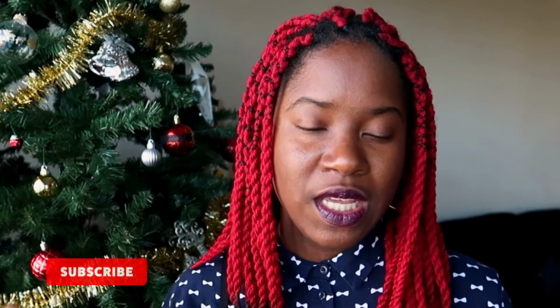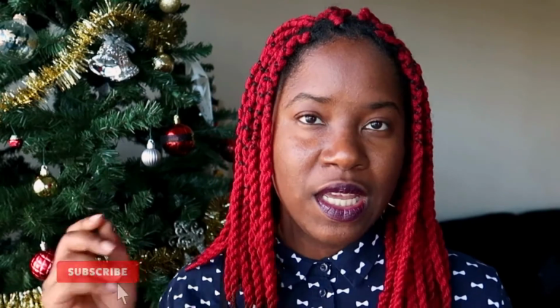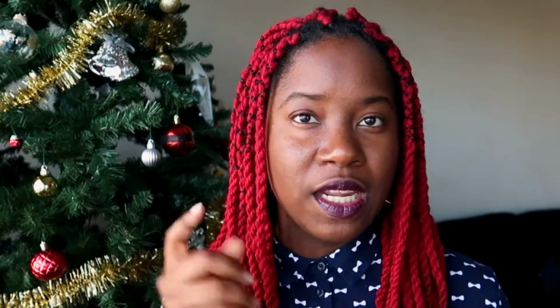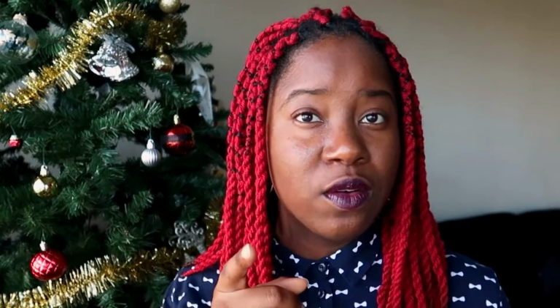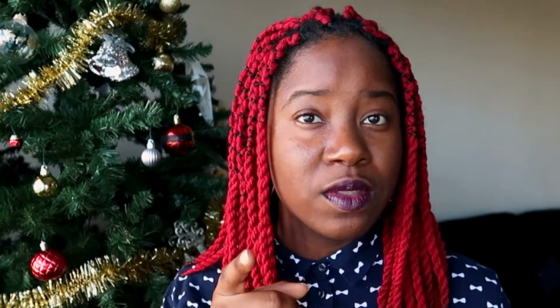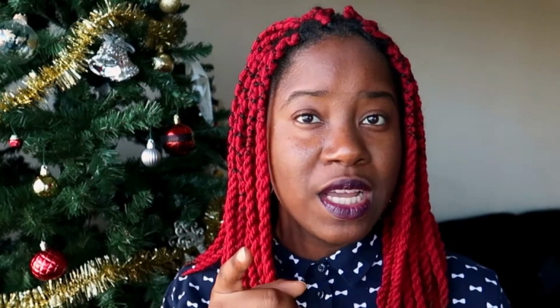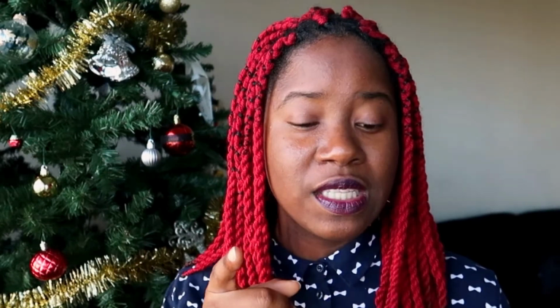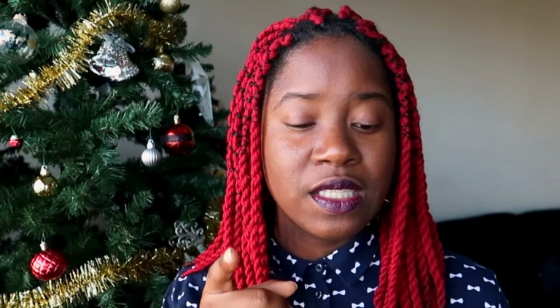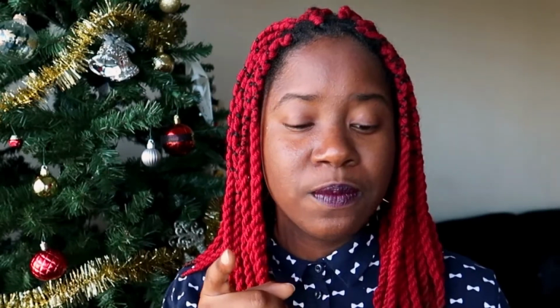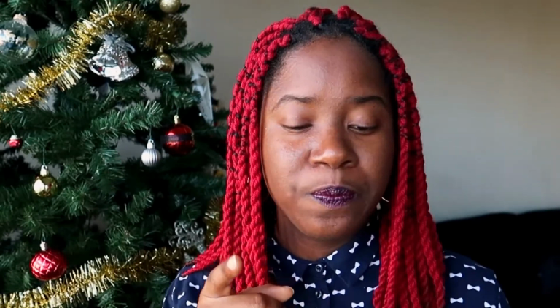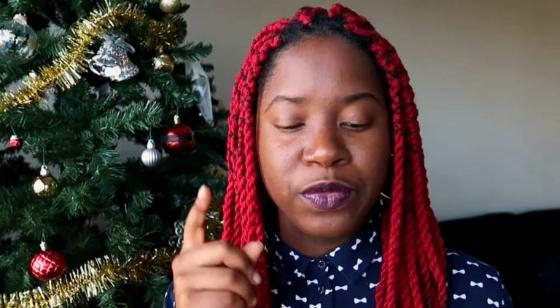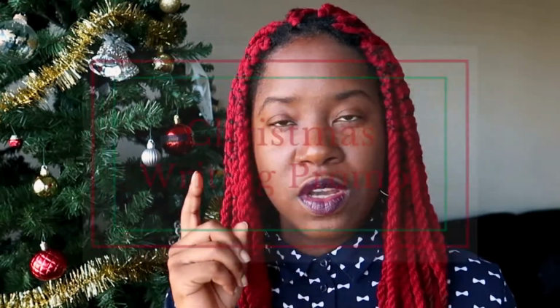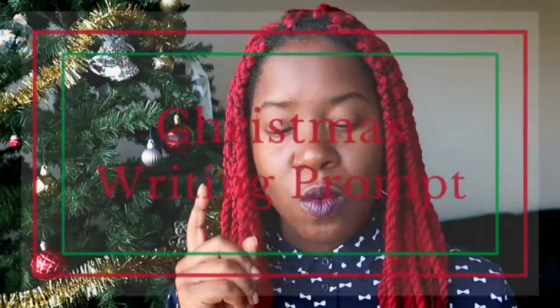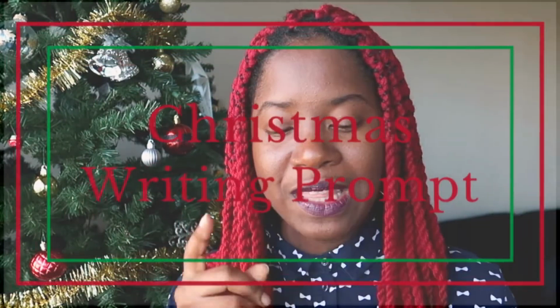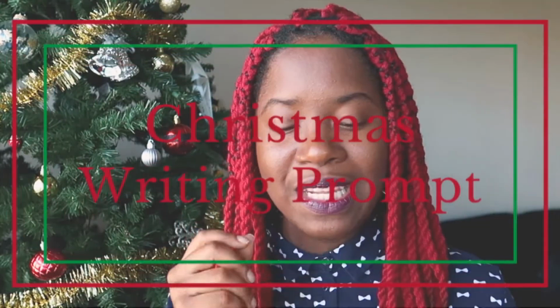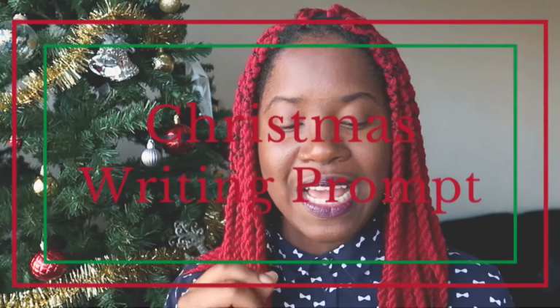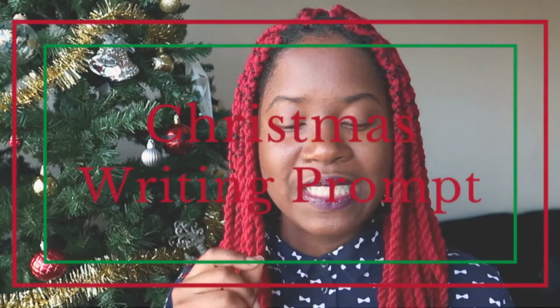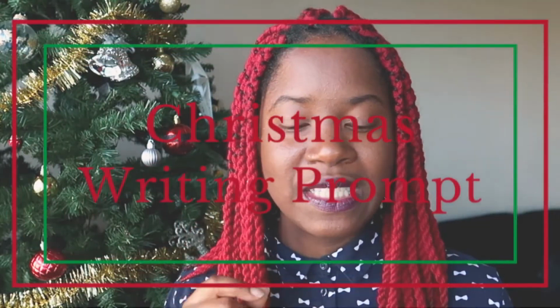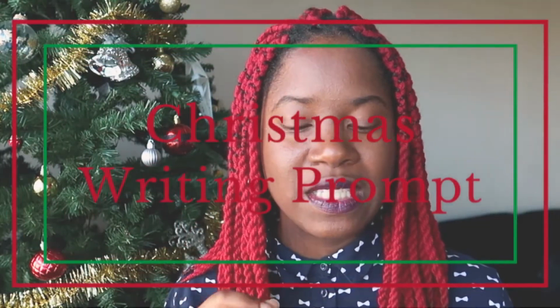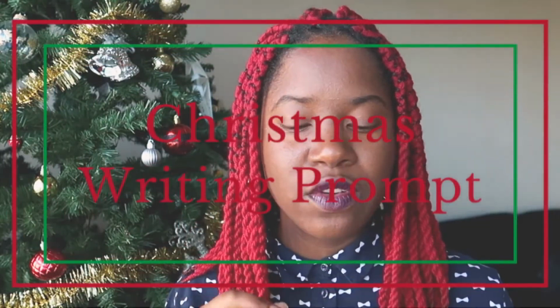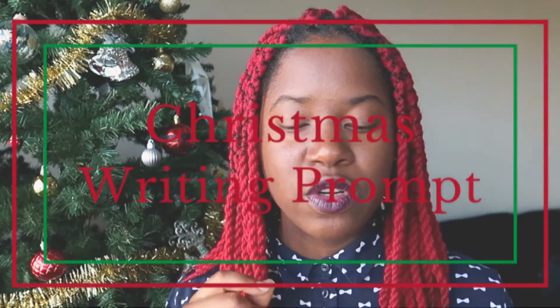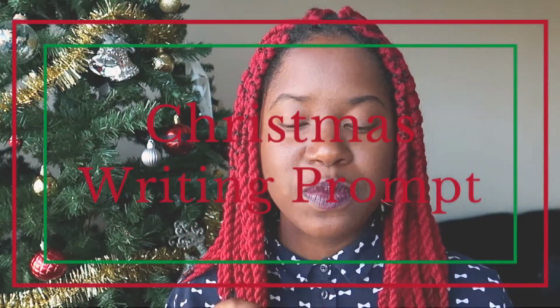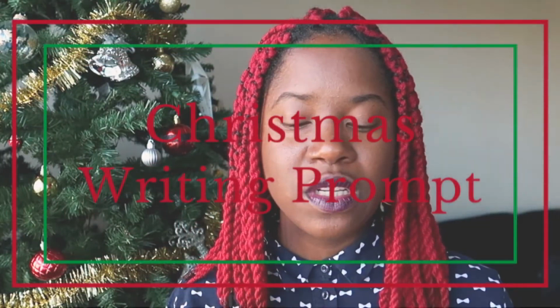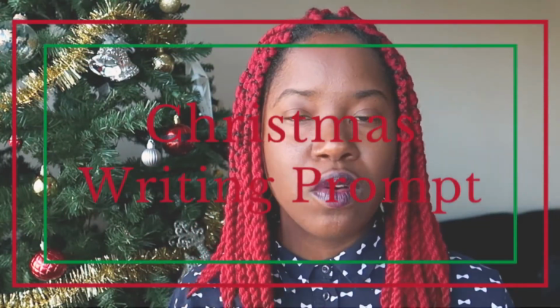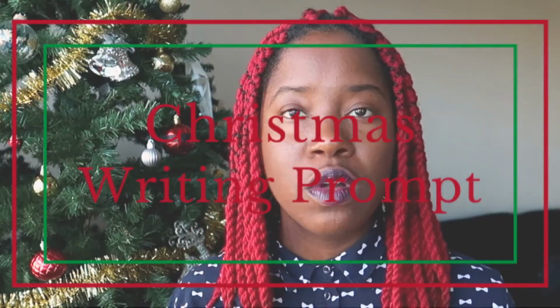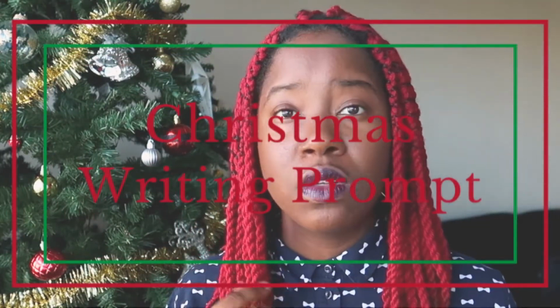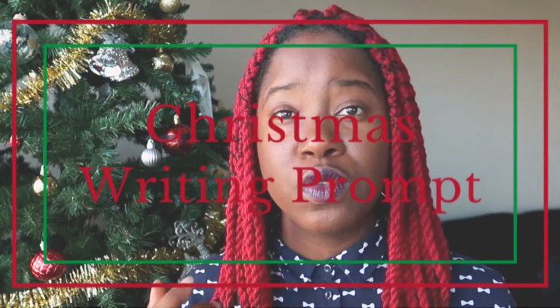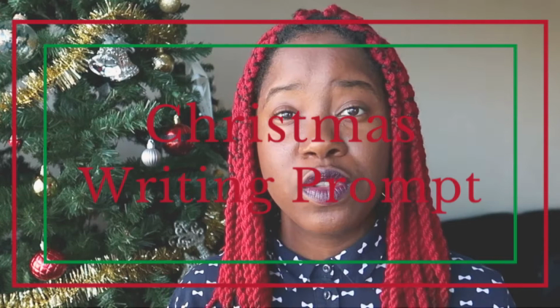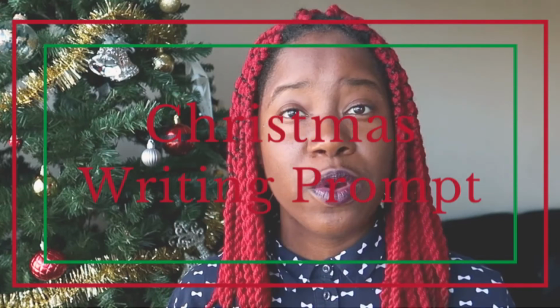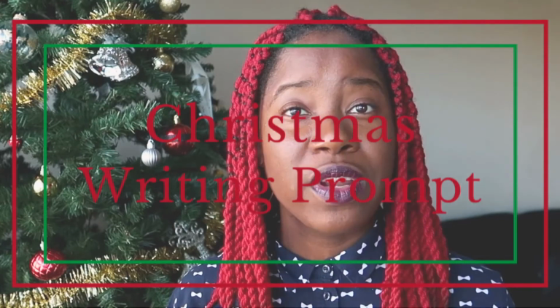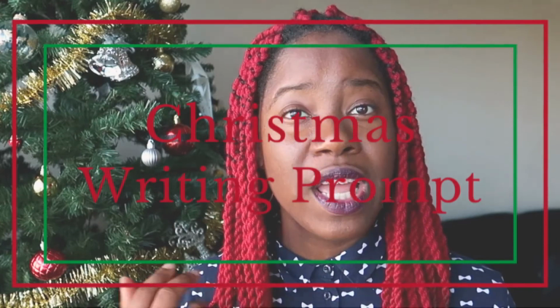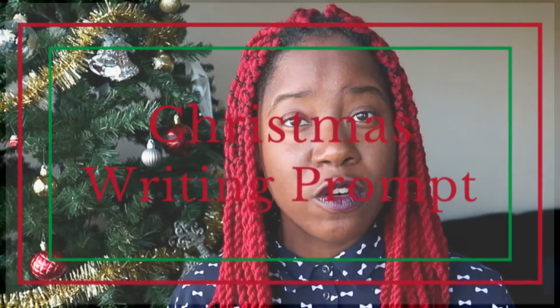And it goes as this: write the last sentence of a Christmas novel using the word elf.